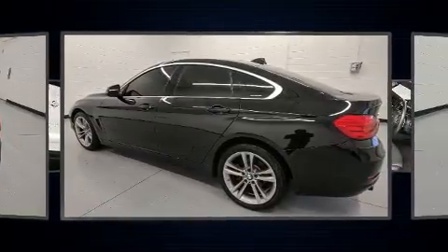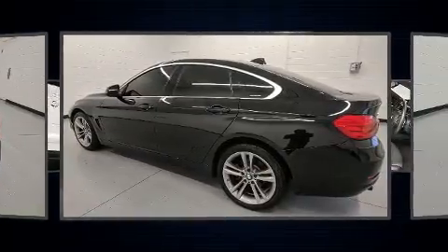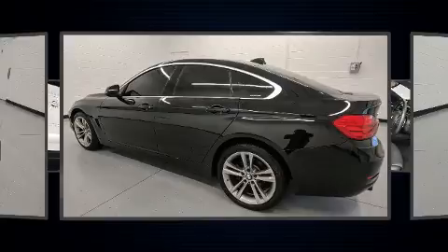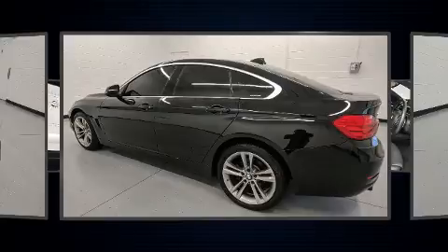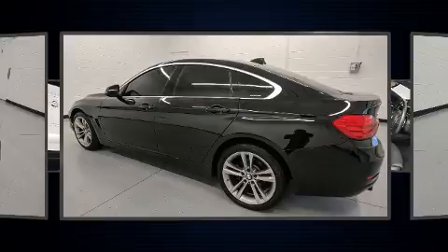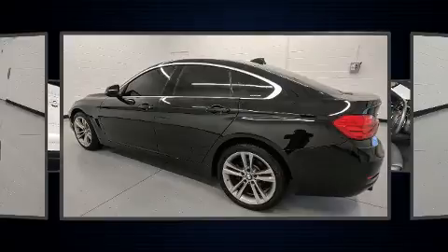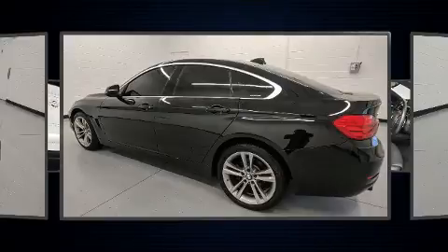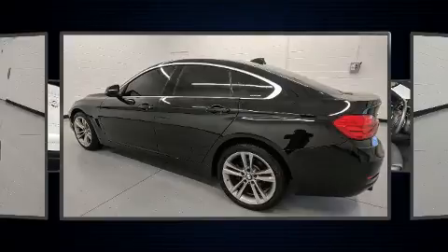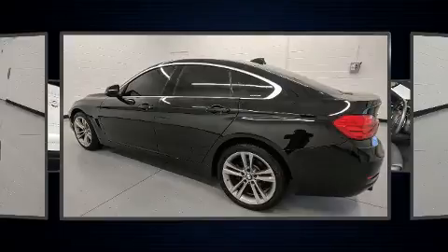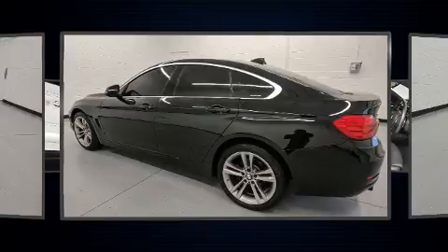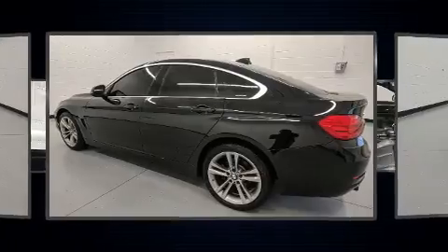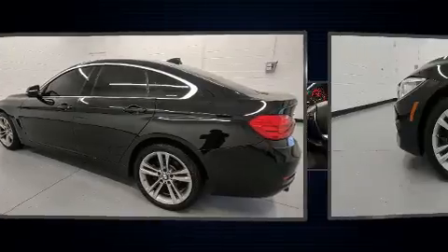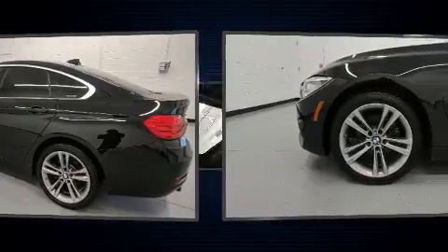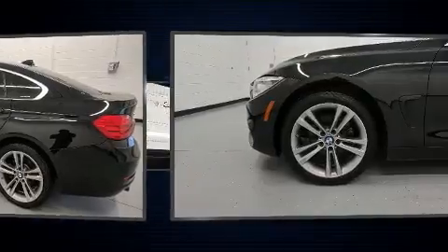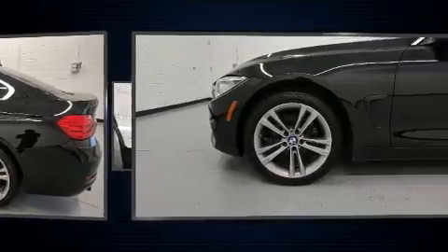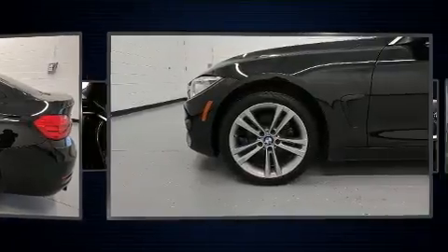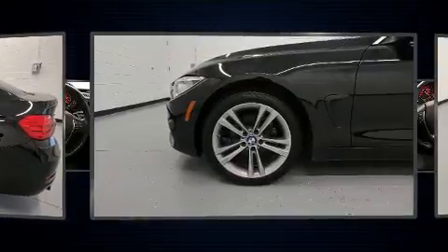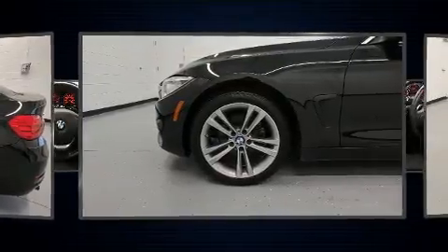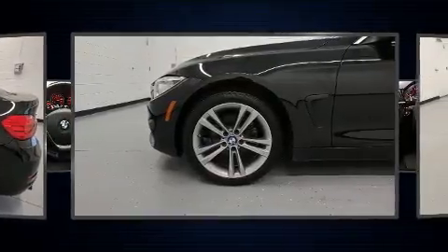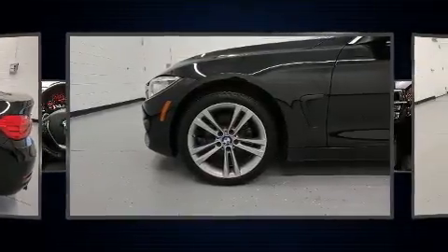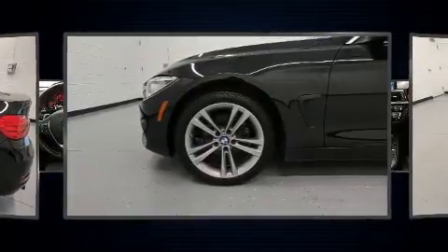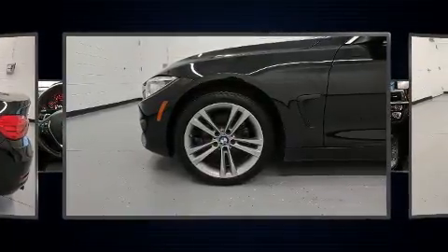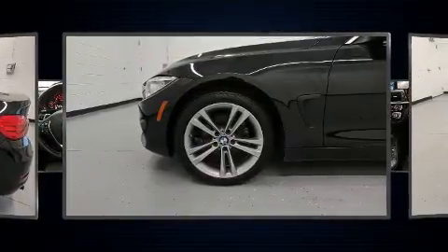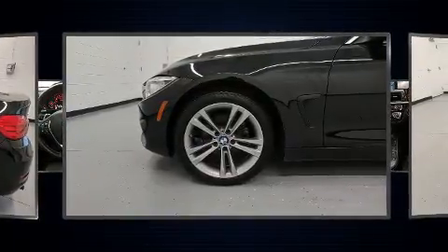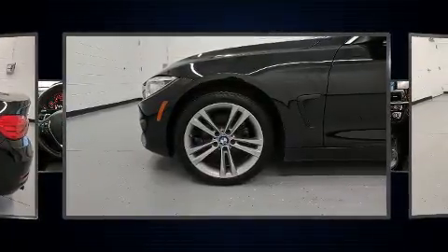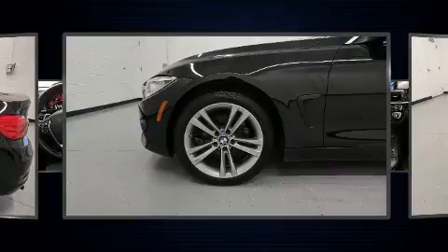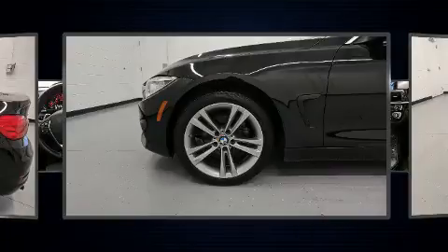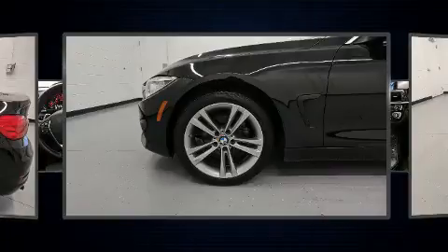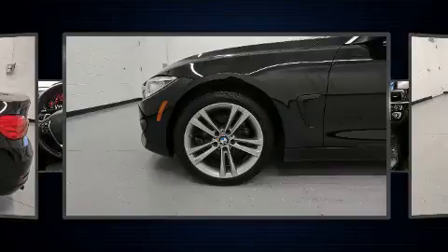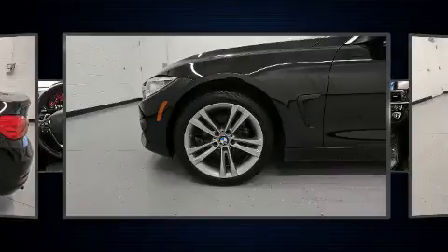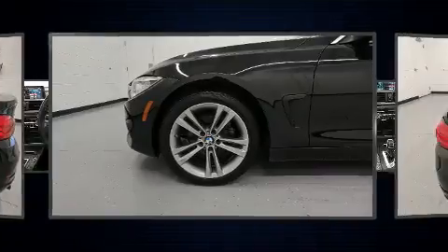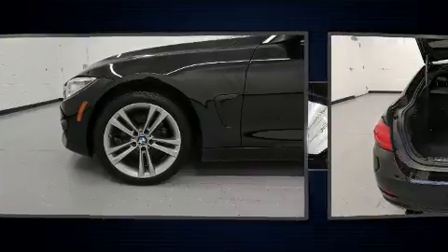BMW prioritized fit and finish, as evidenced by a power moonroof, a power liftgate, and air conditioning.